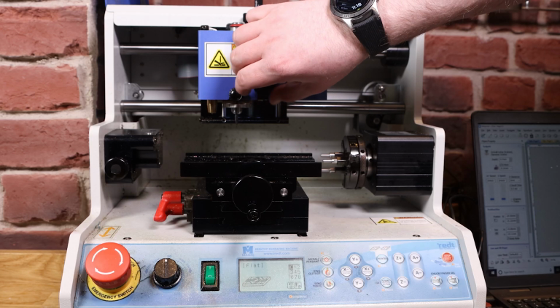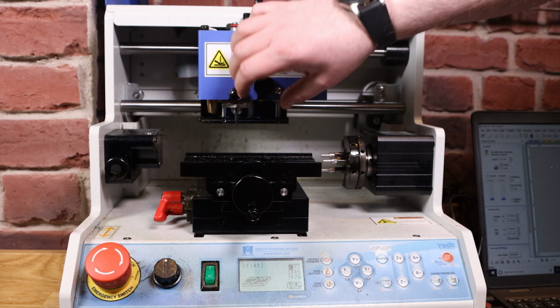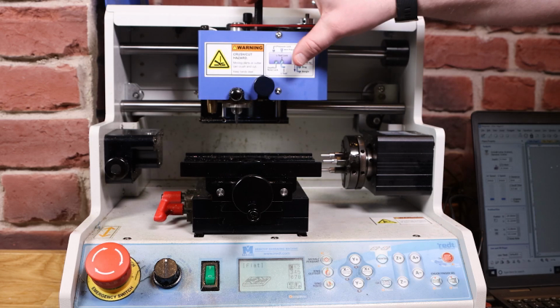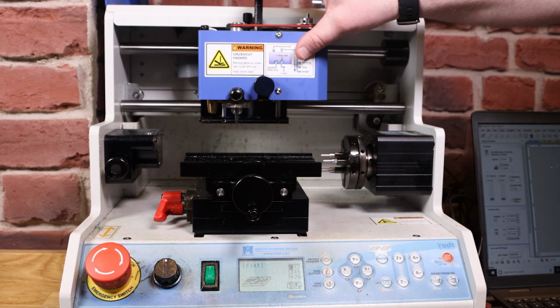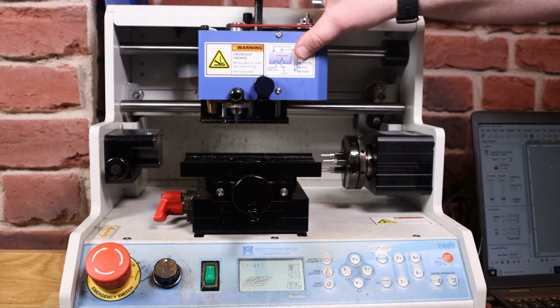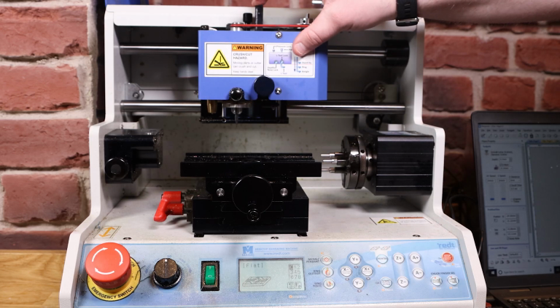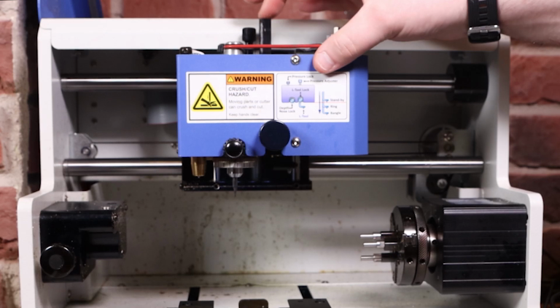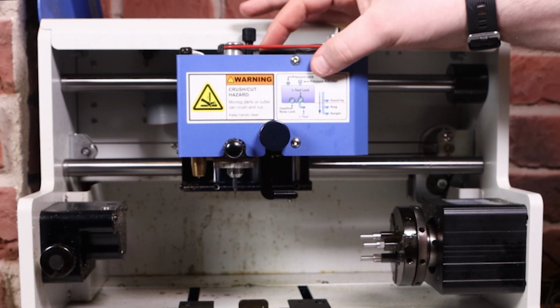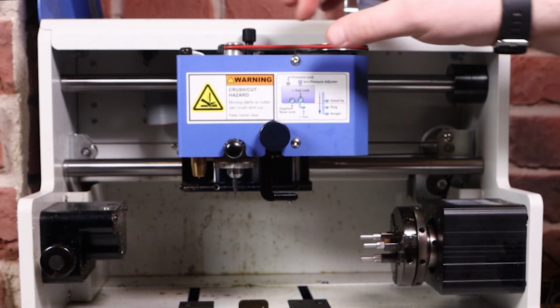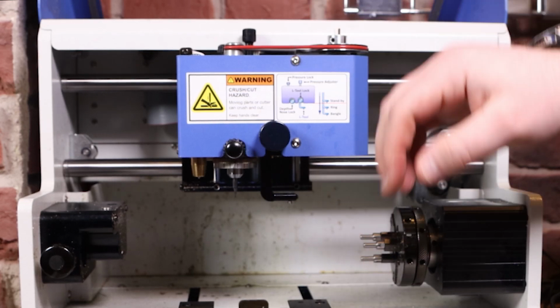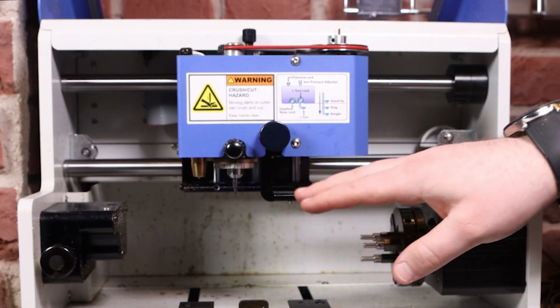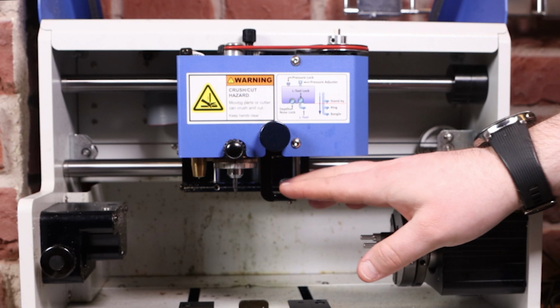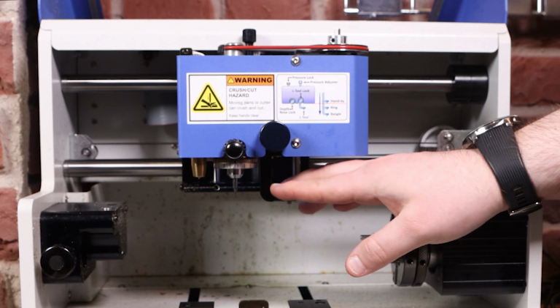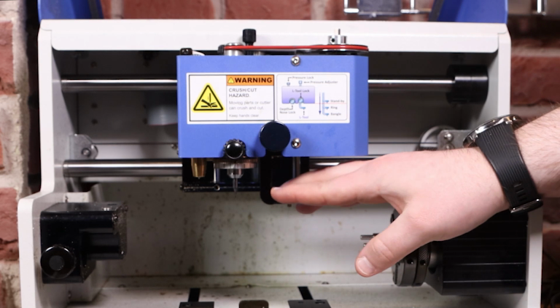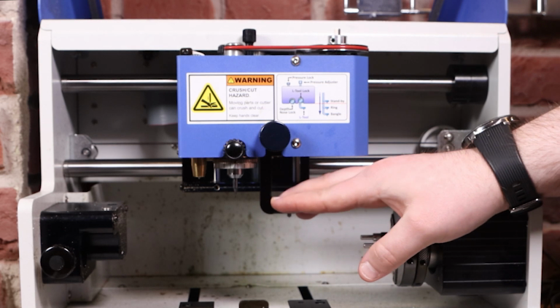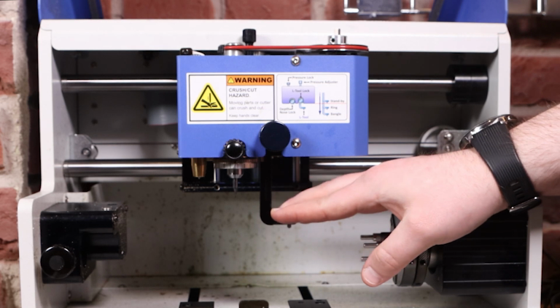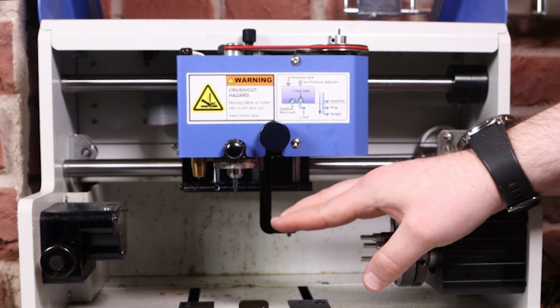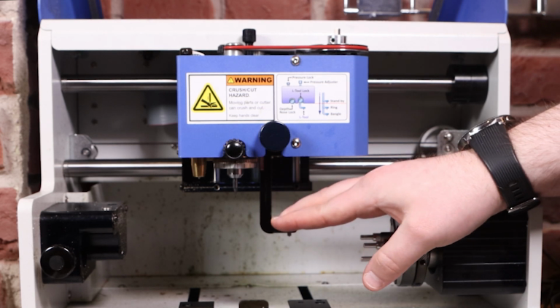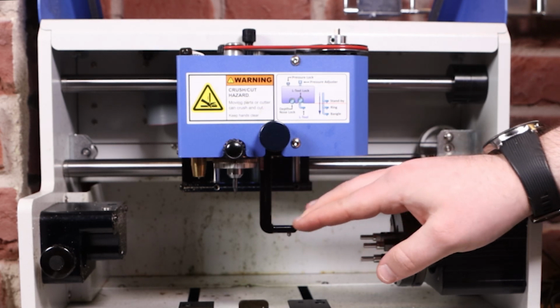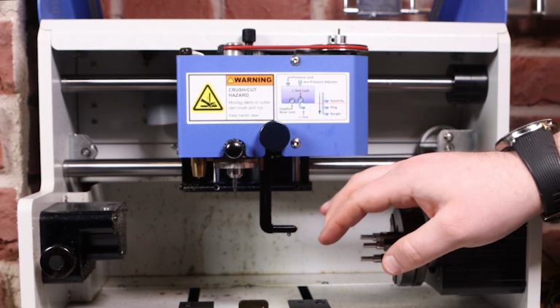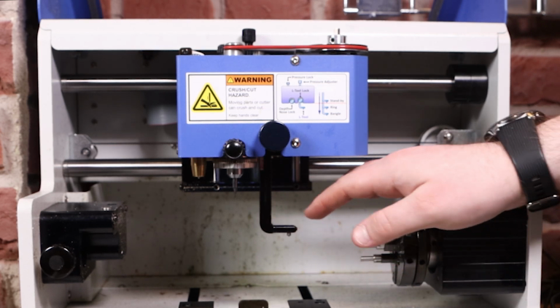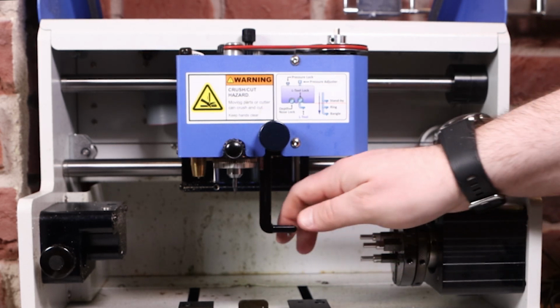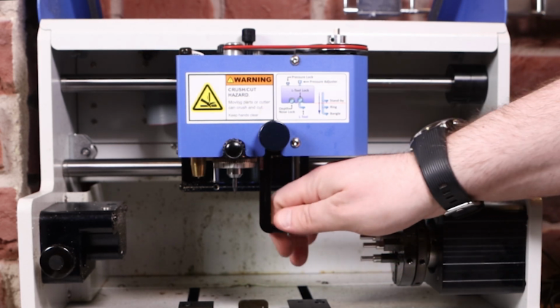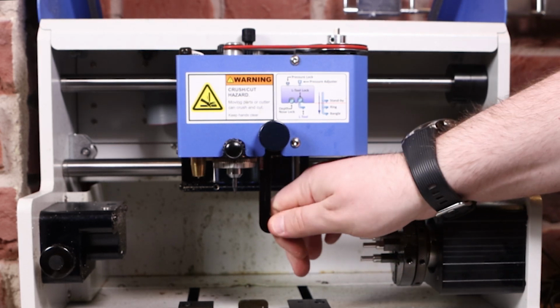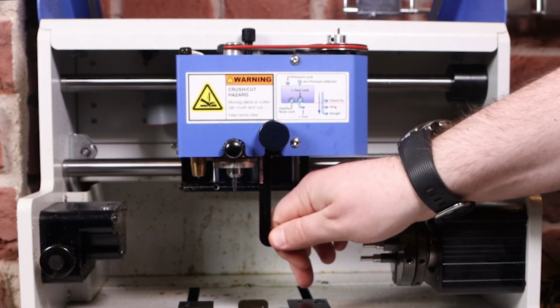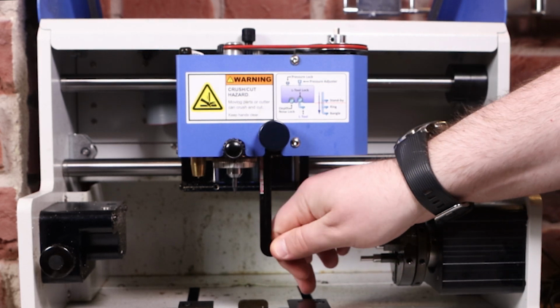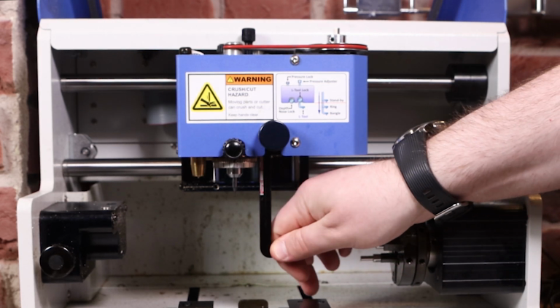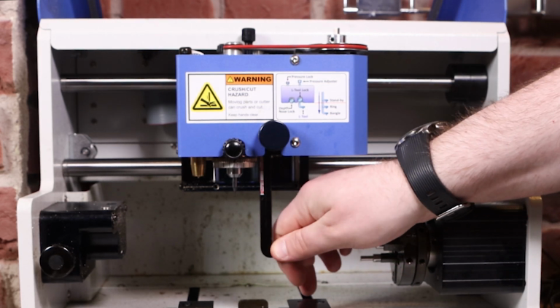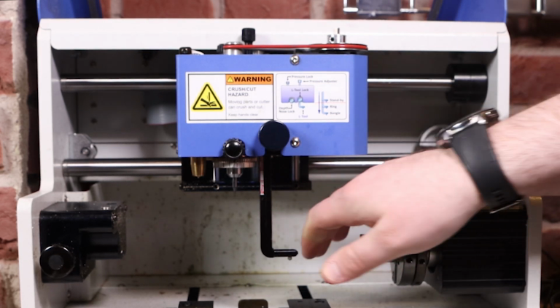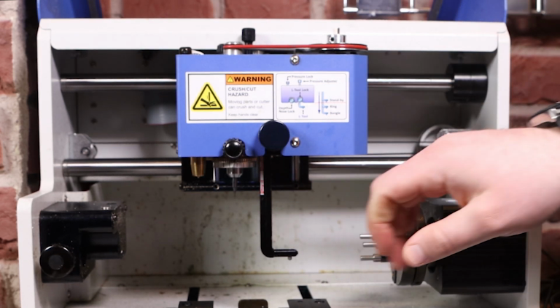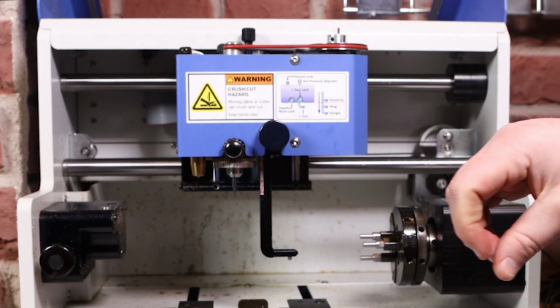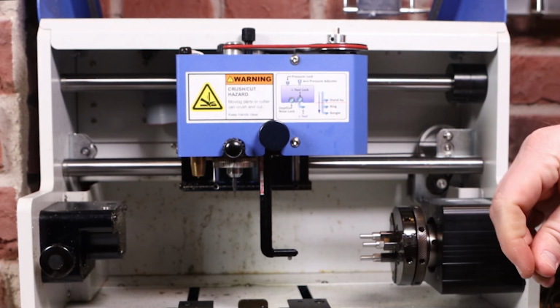Loosen this for your L tool — first click is for rings, second click is for bangles.